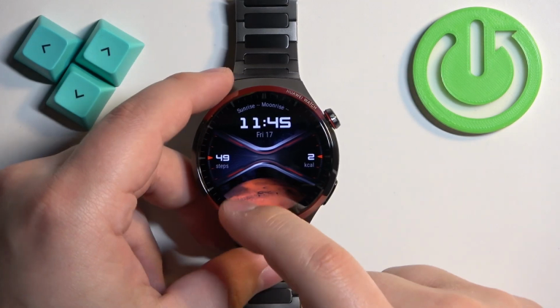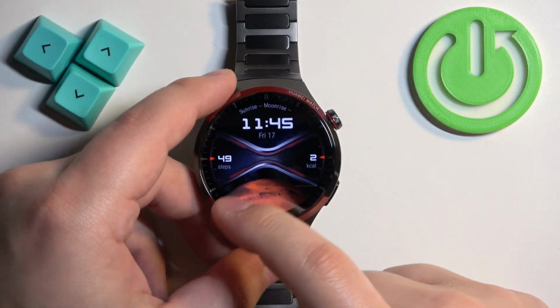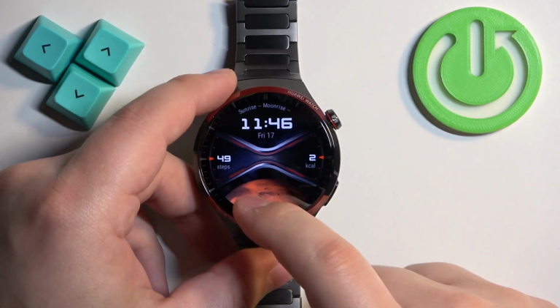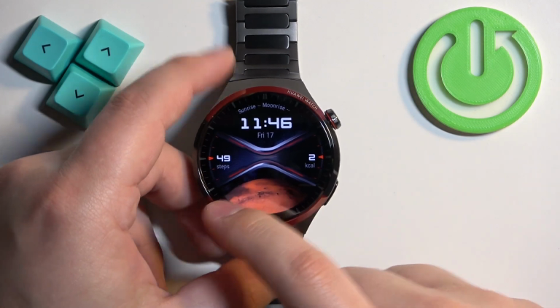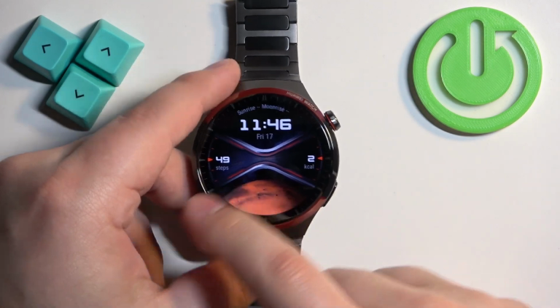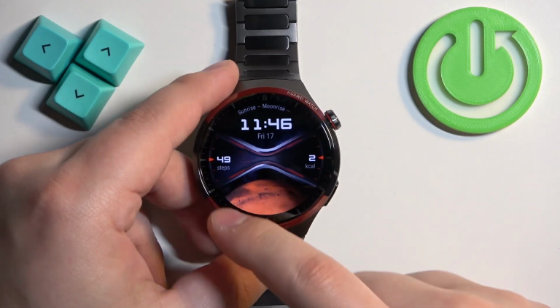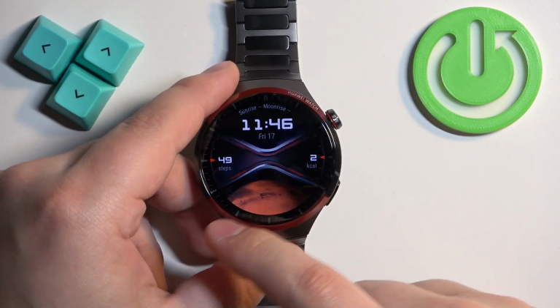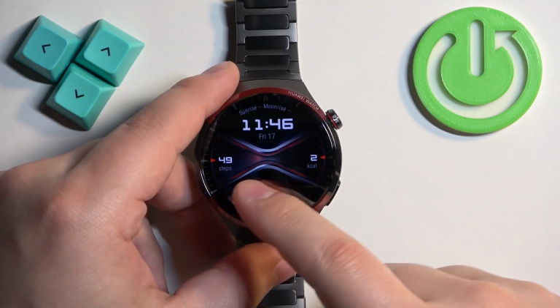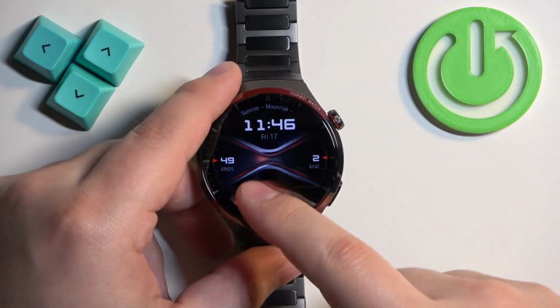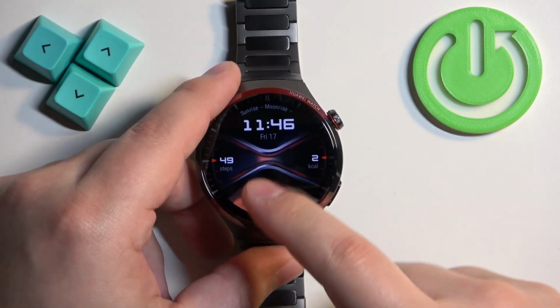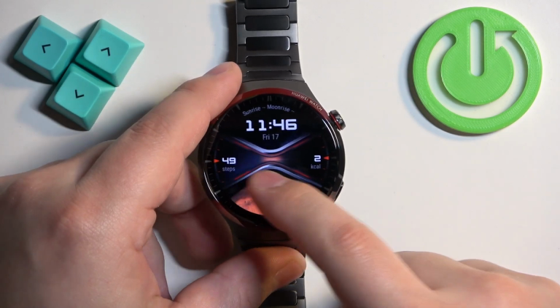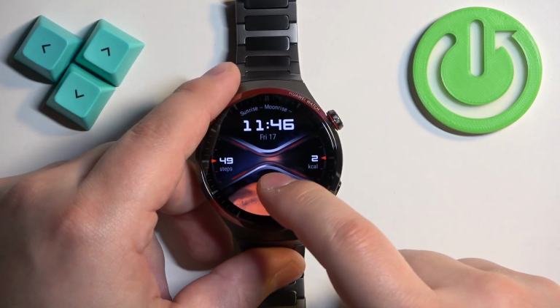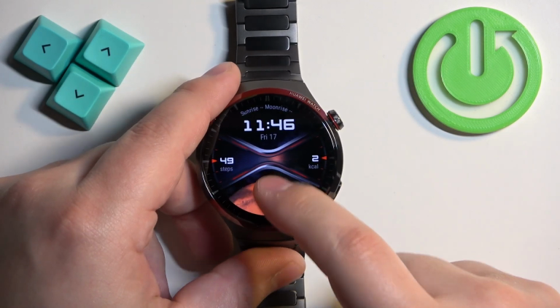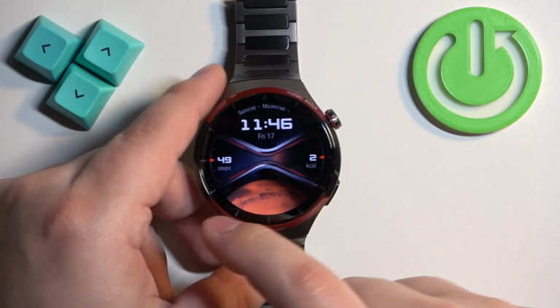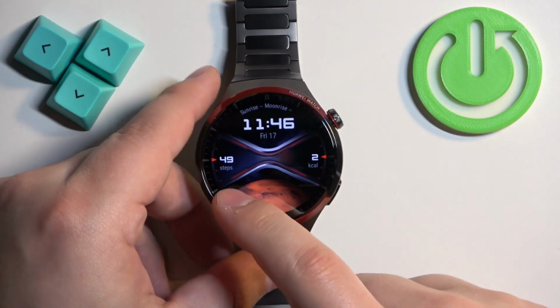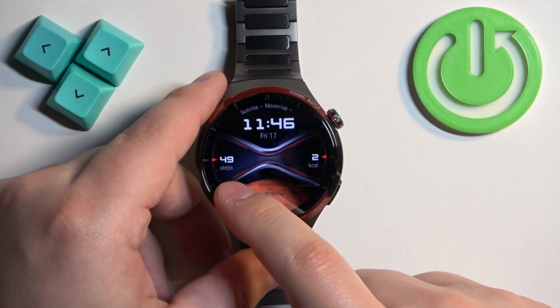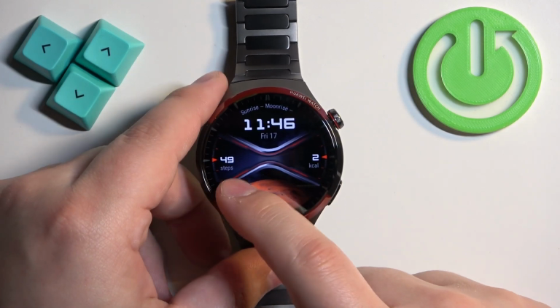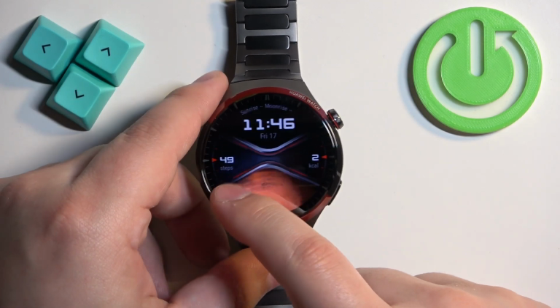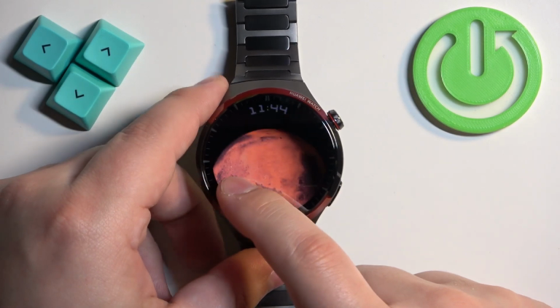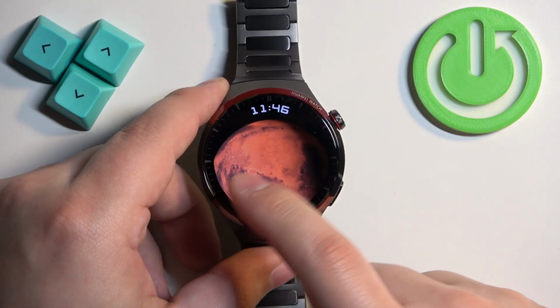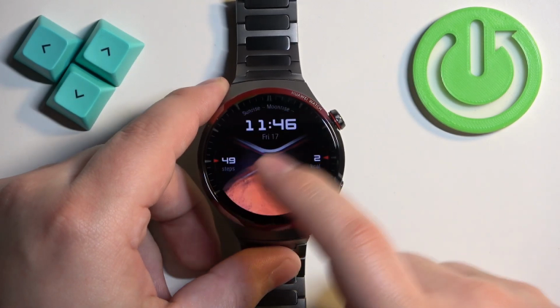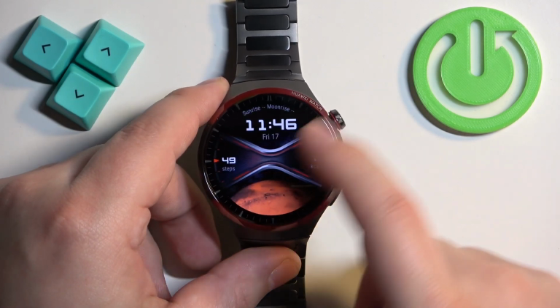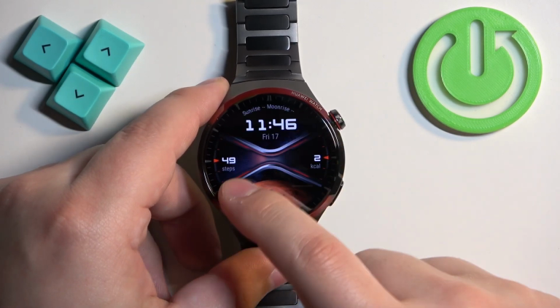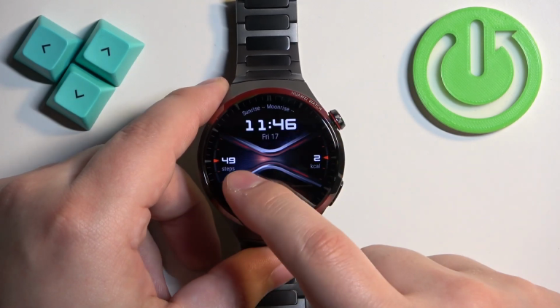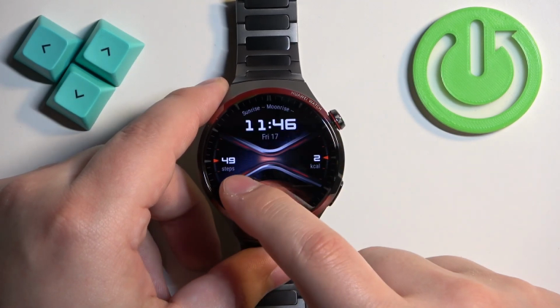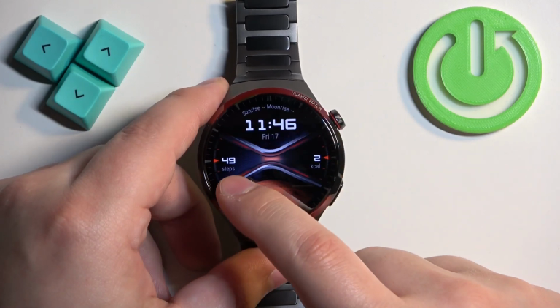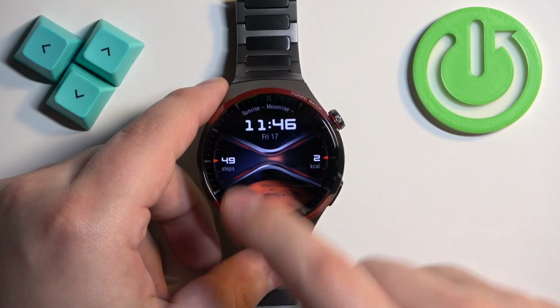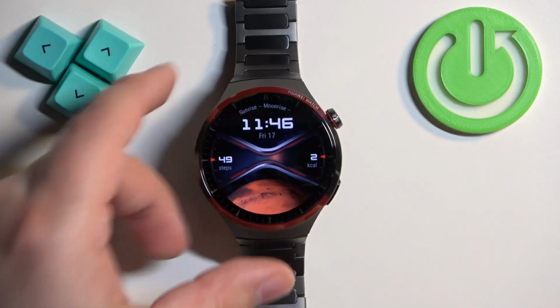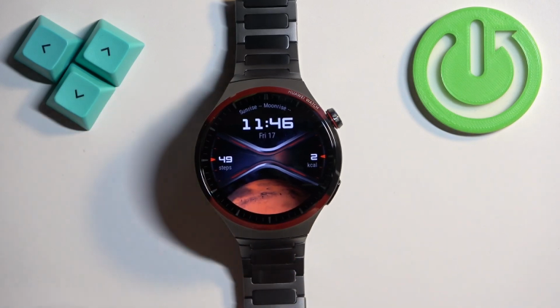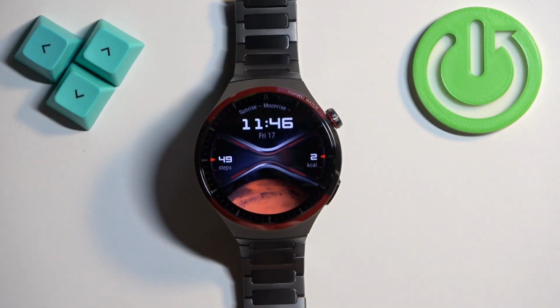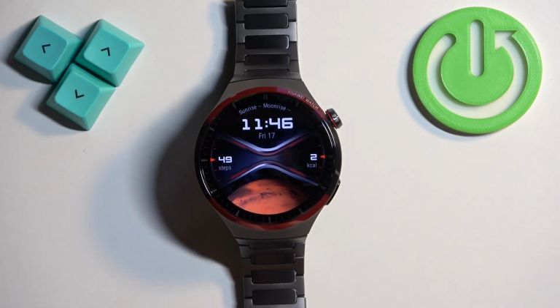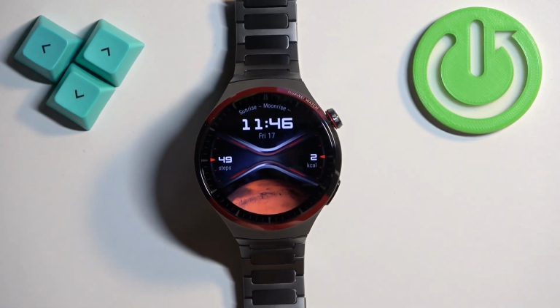The first way is to do it on the watch face. Some of the watch faces display this information. As you can see this one does — we have steps shown here.